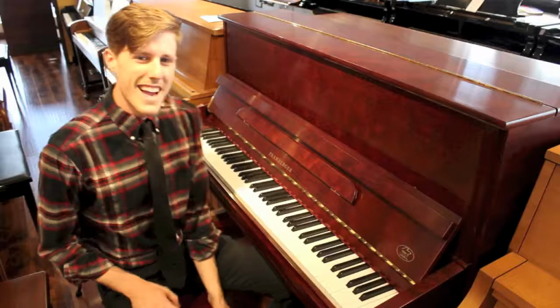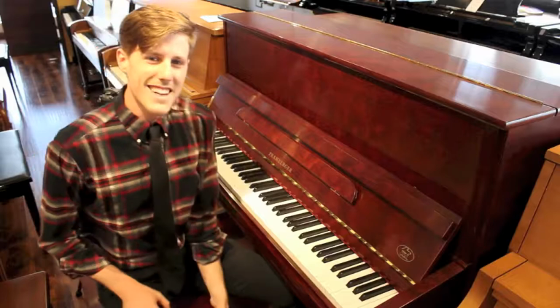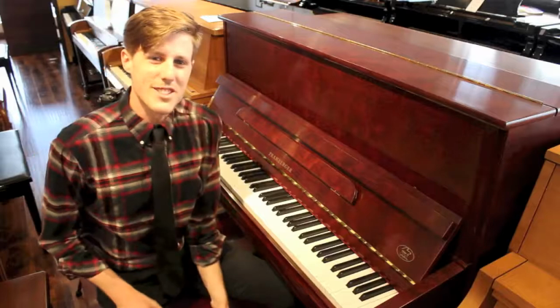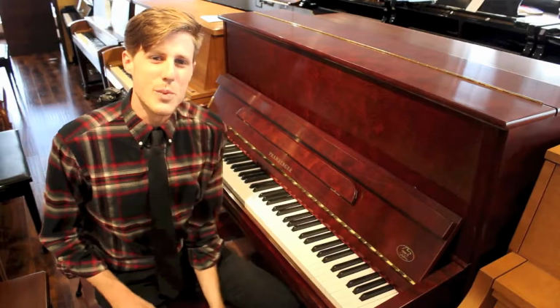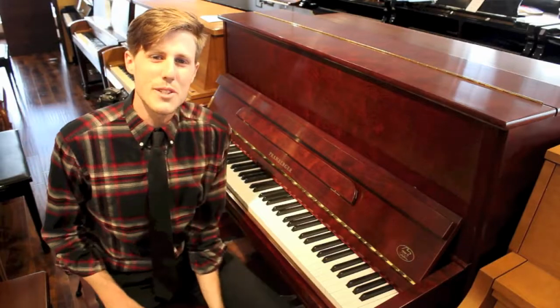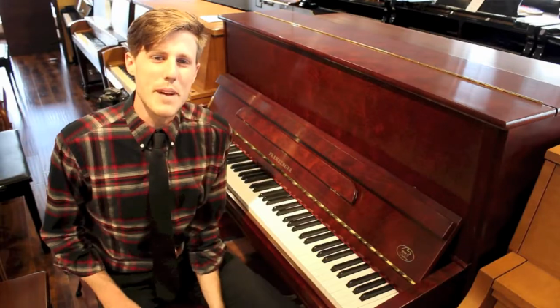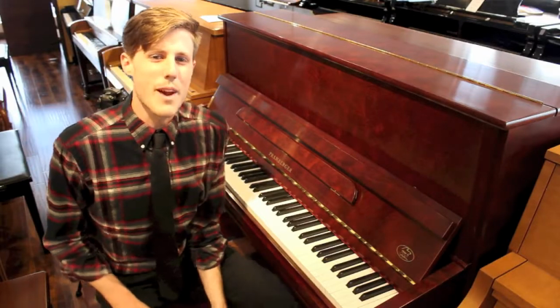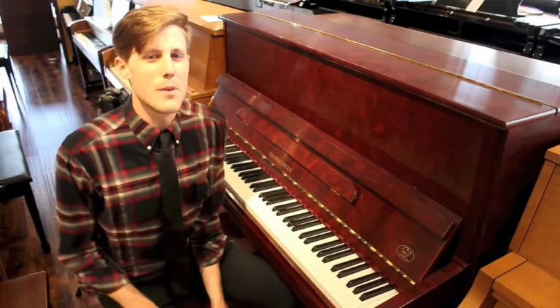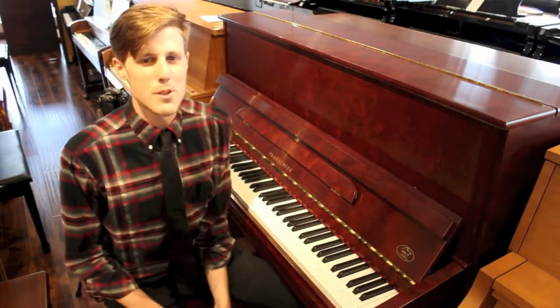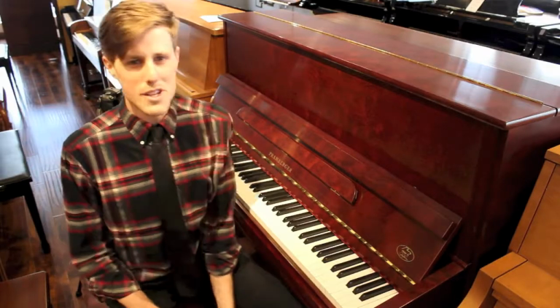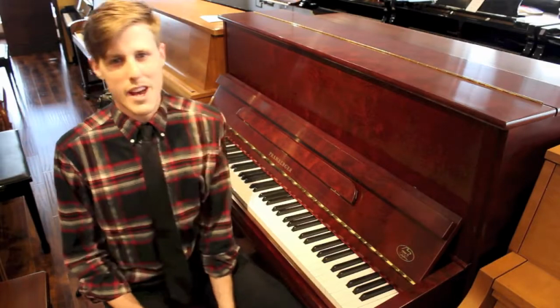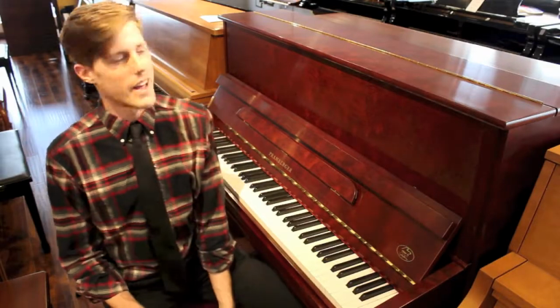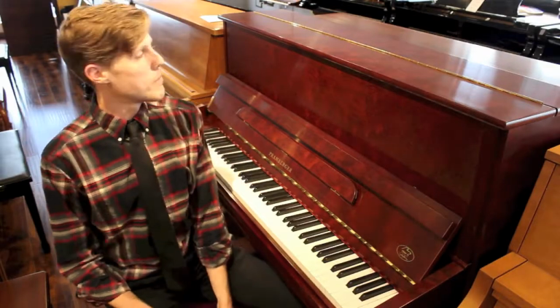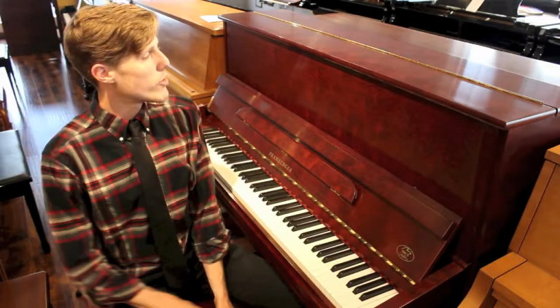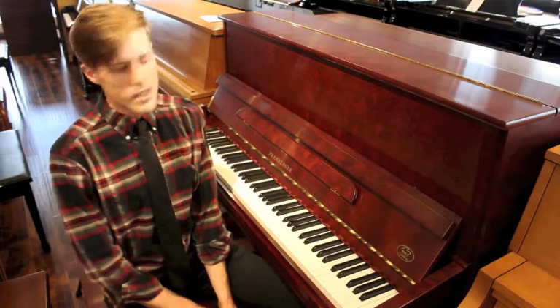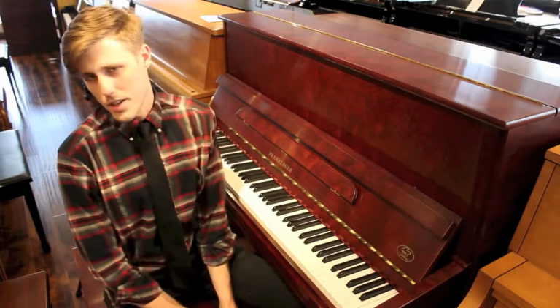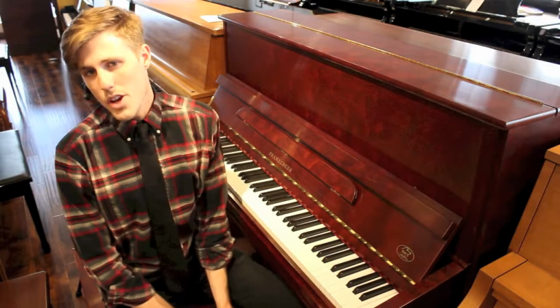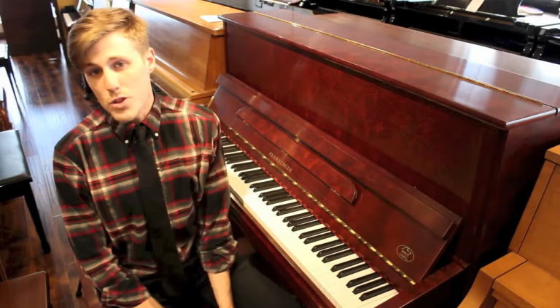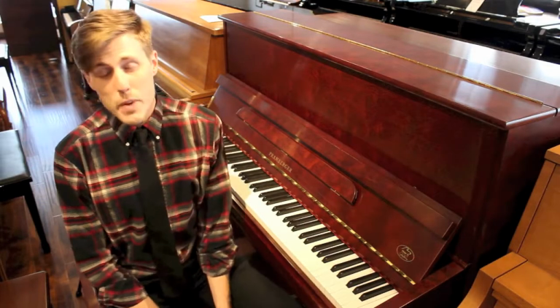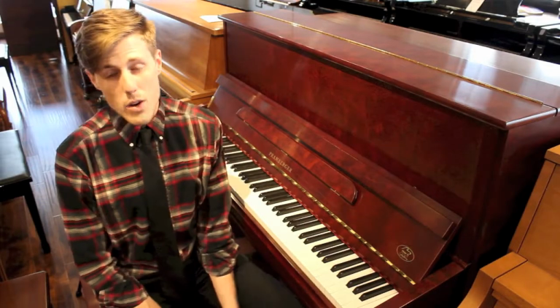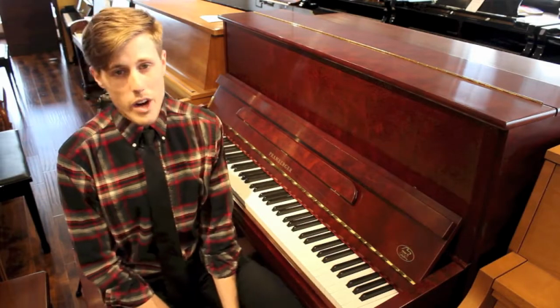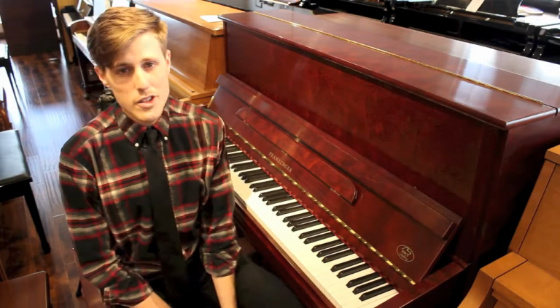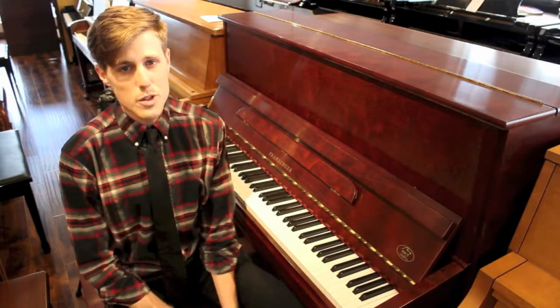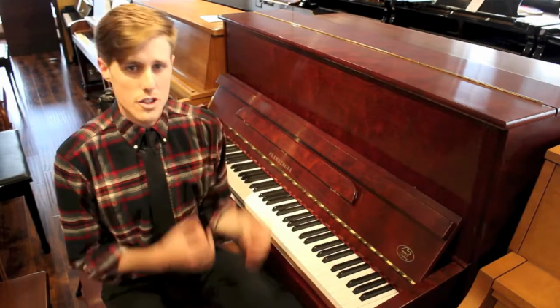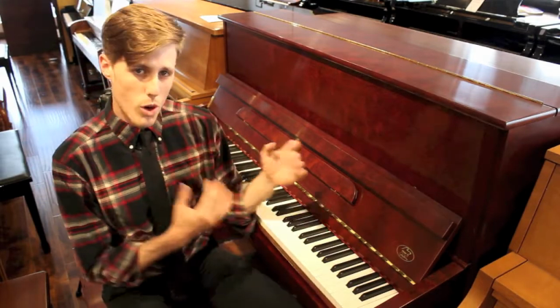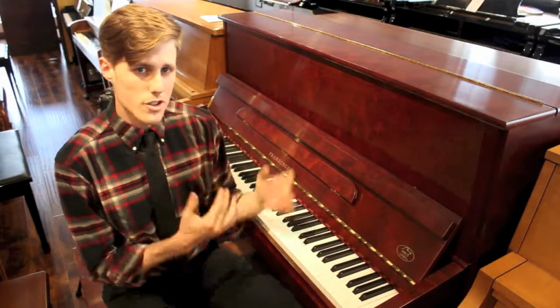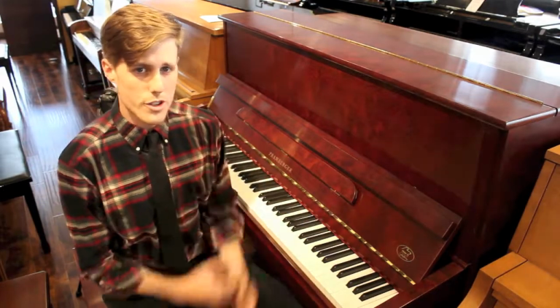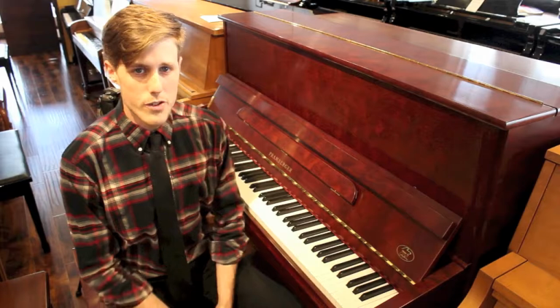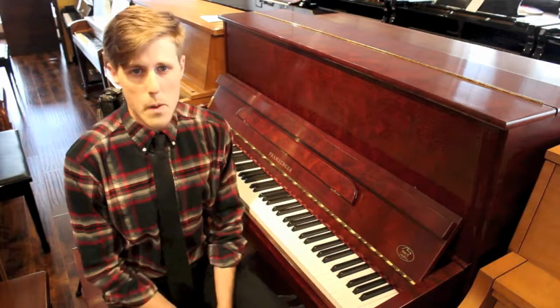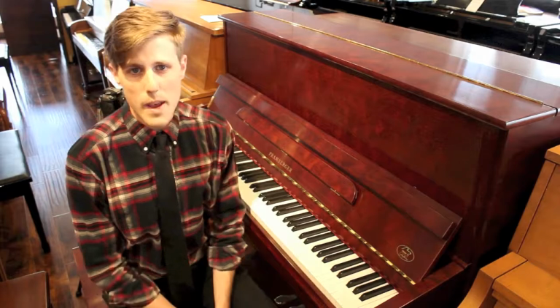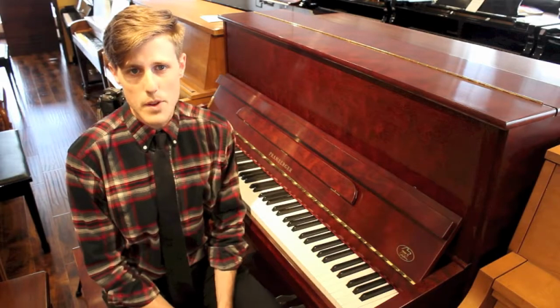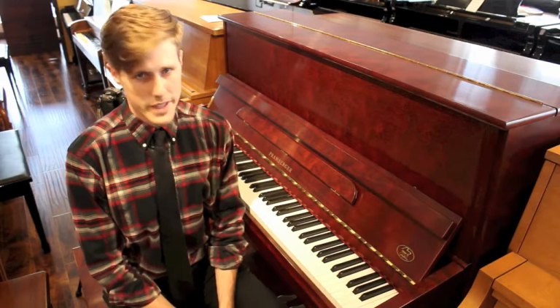Hey guys, this is William at AMRO Music, and I'm over at the Used Piano Warehouse, which is across the street from our main building.